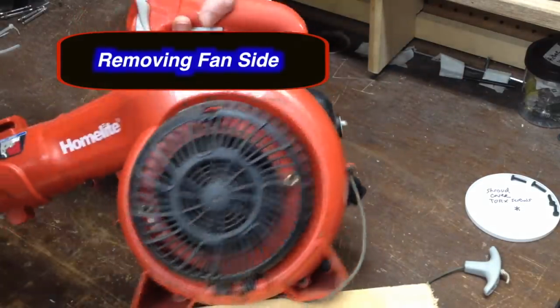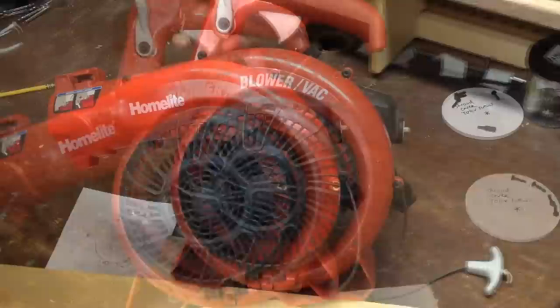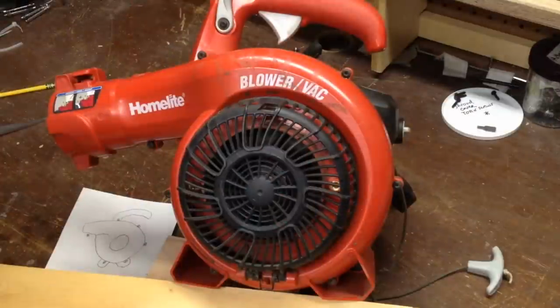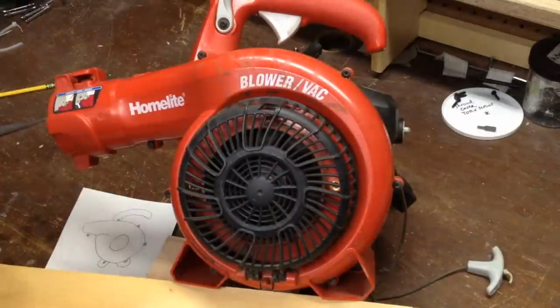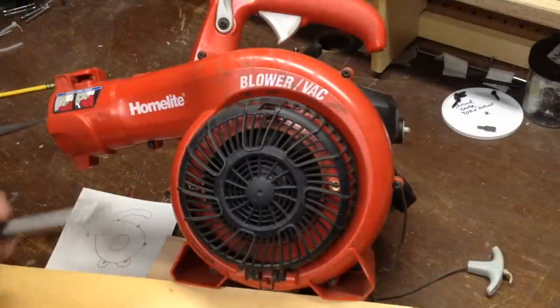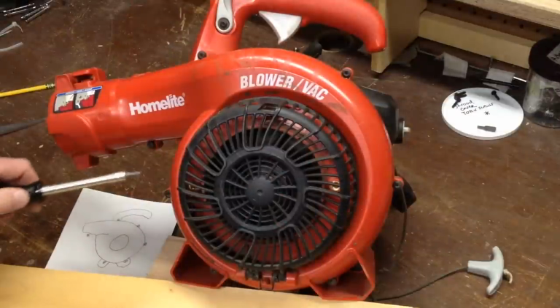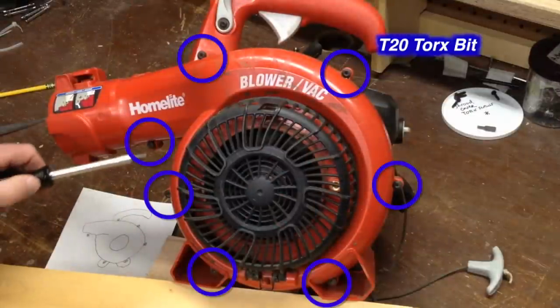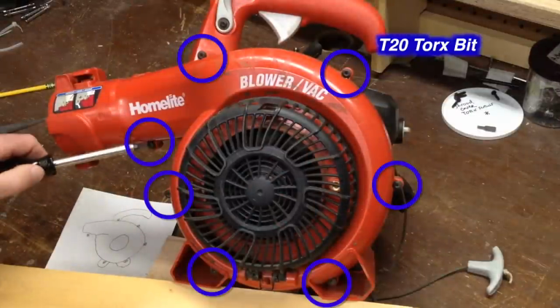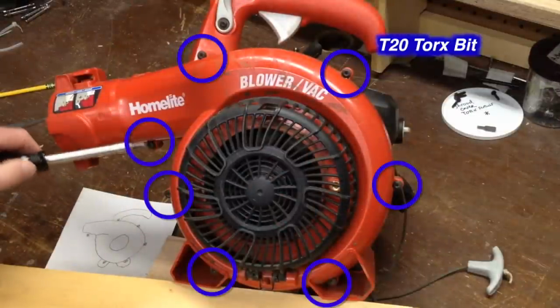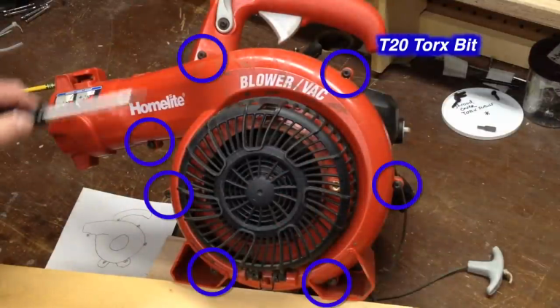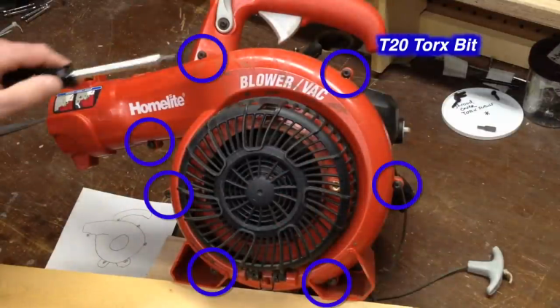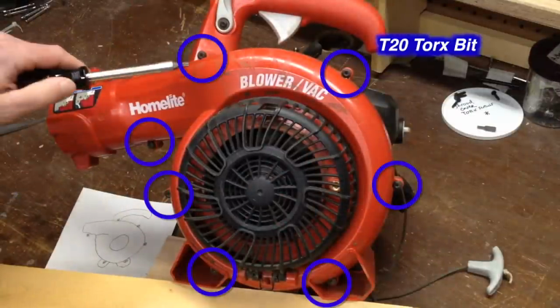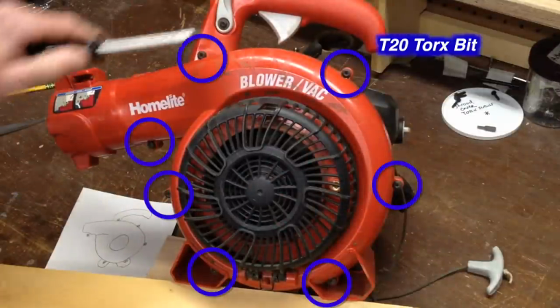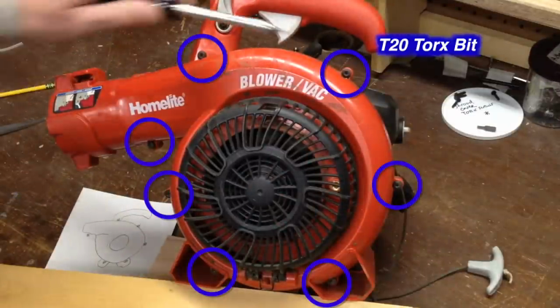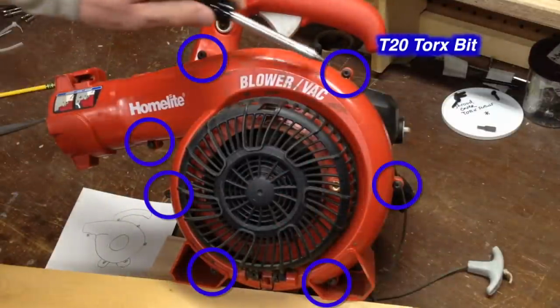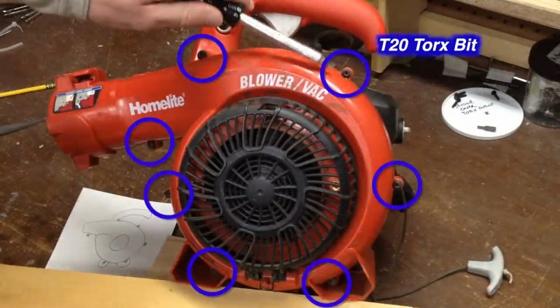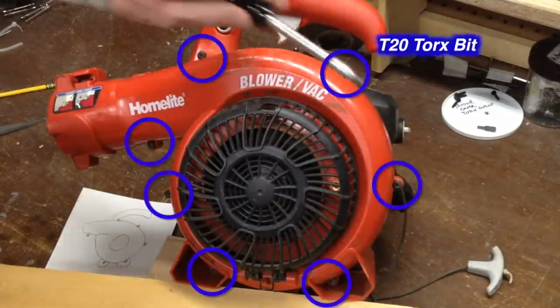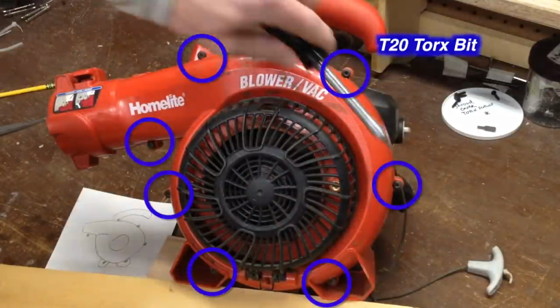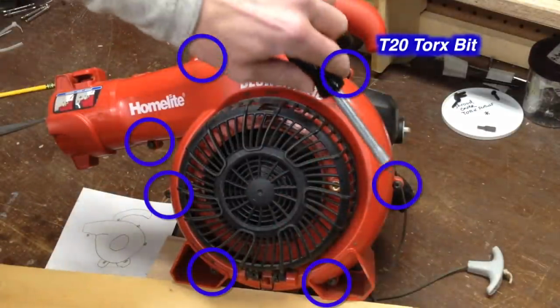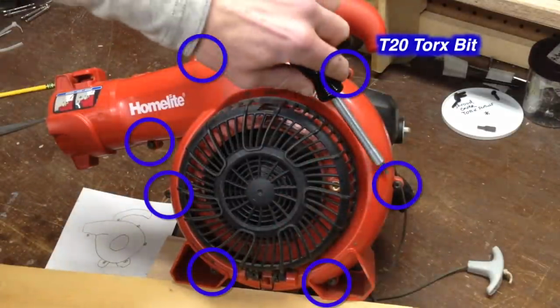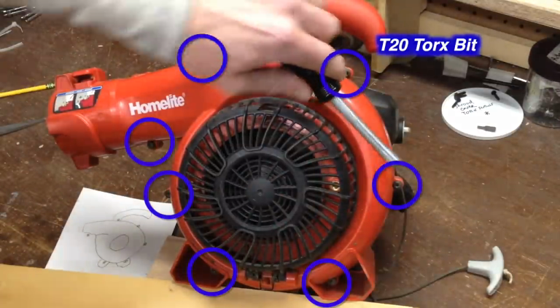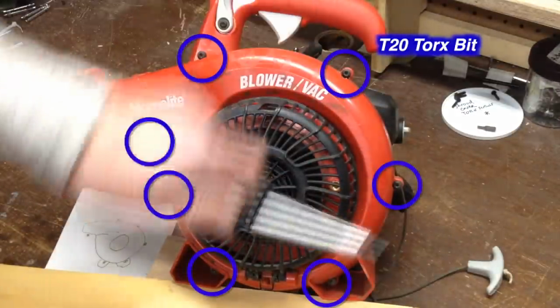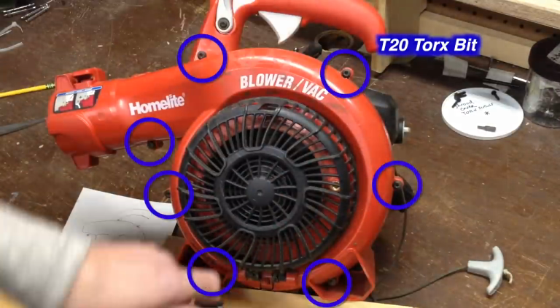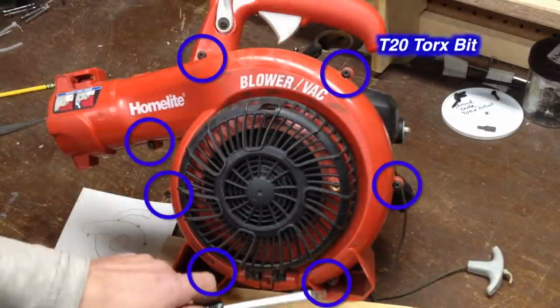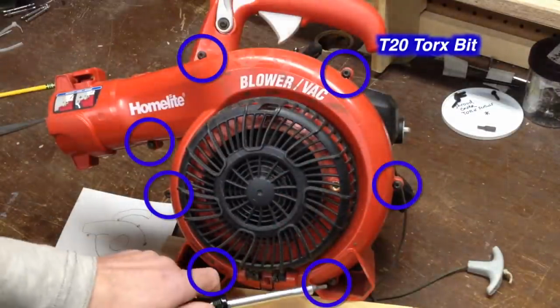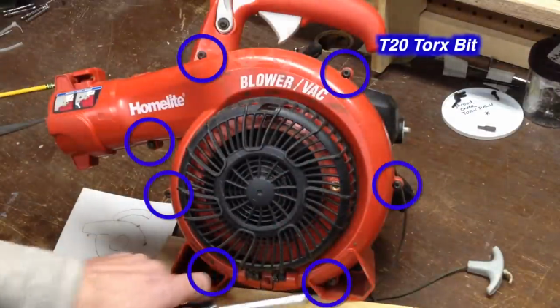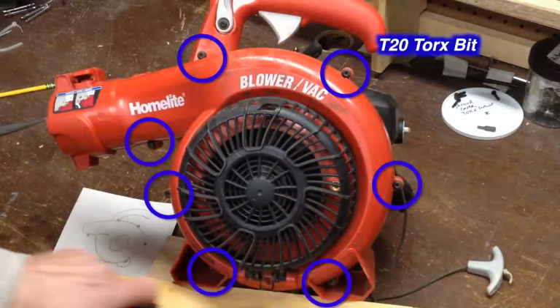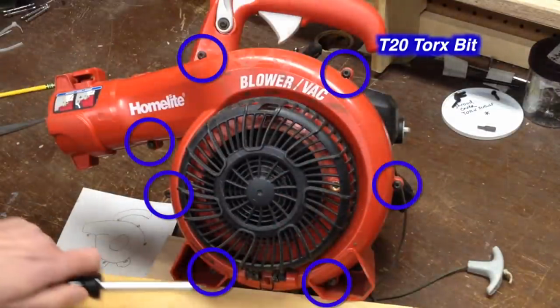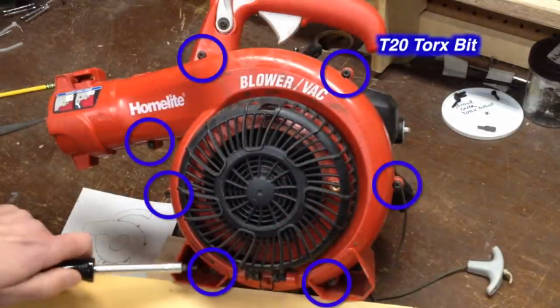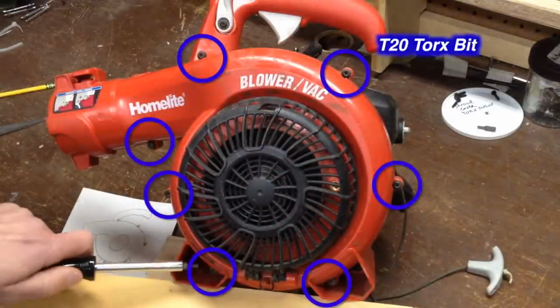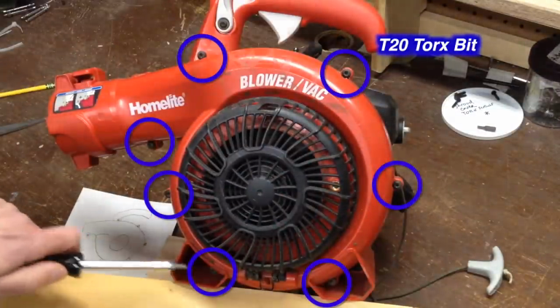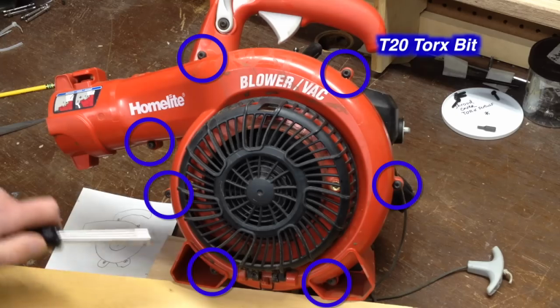Now I'm going to remove the seven torque screws from the fan side.